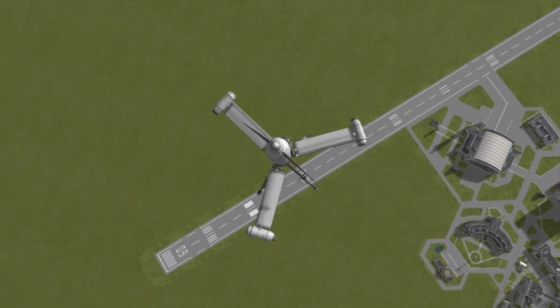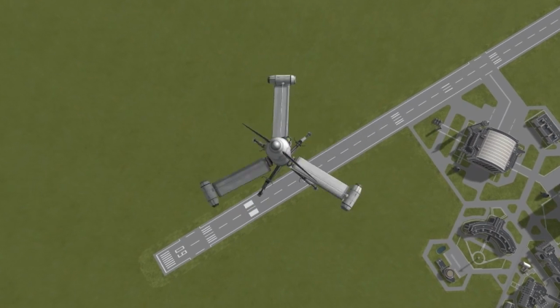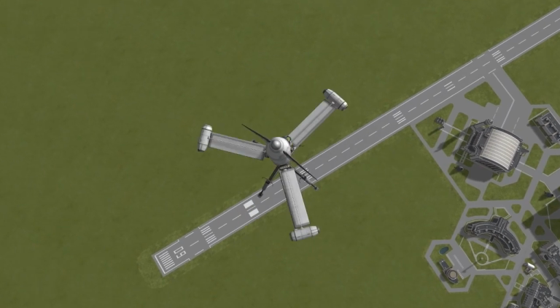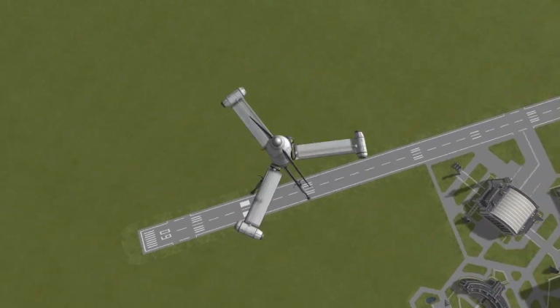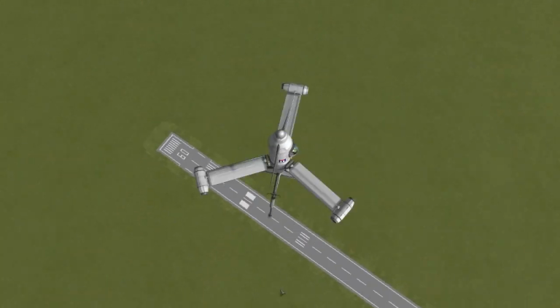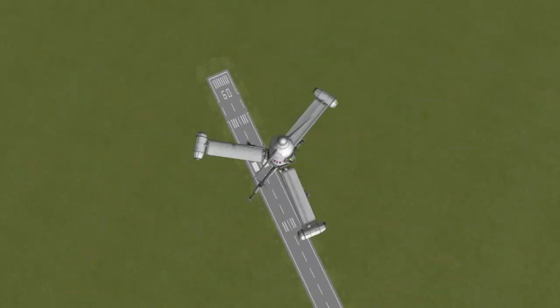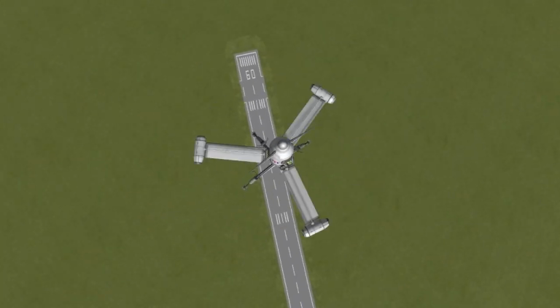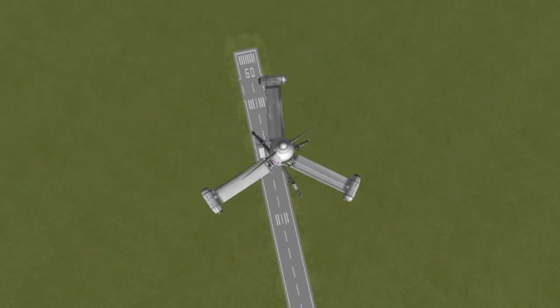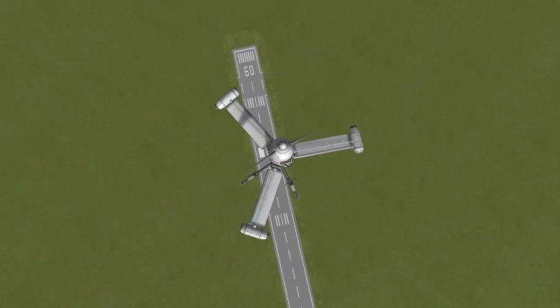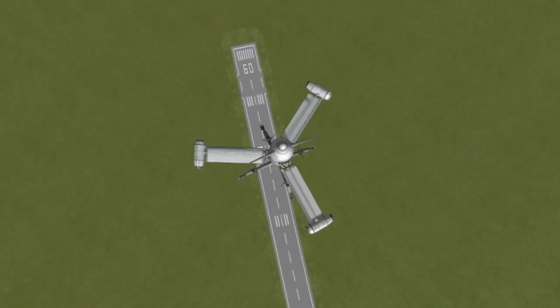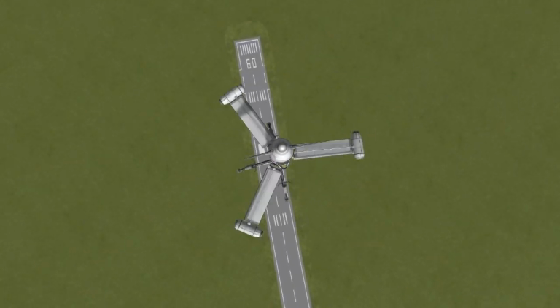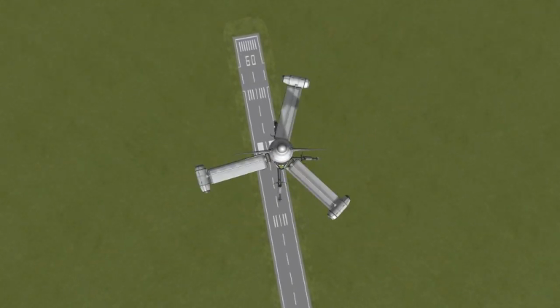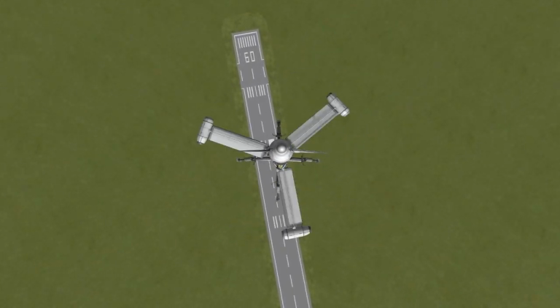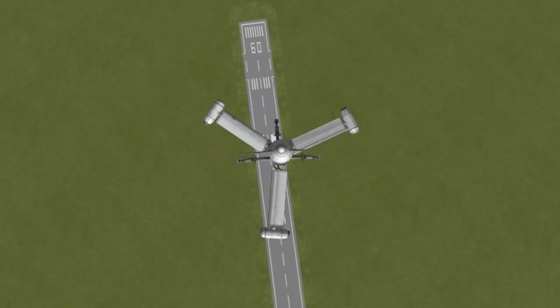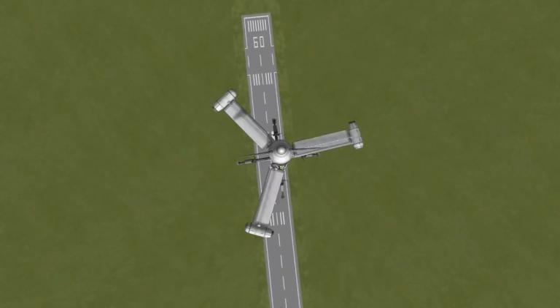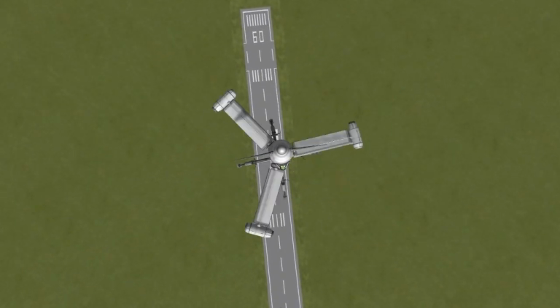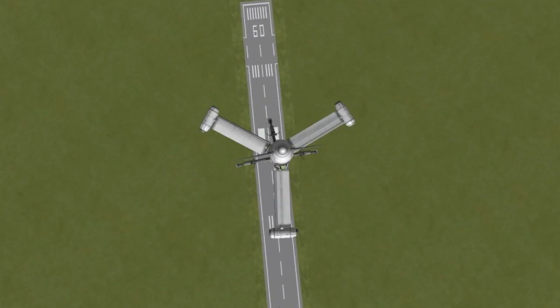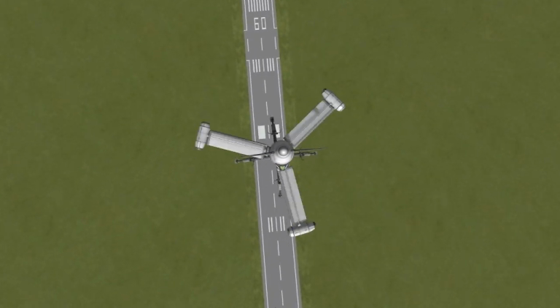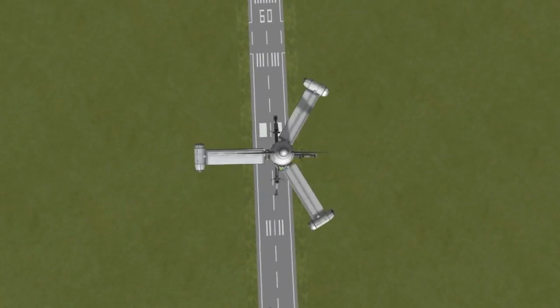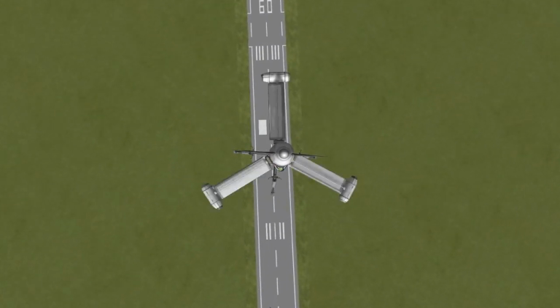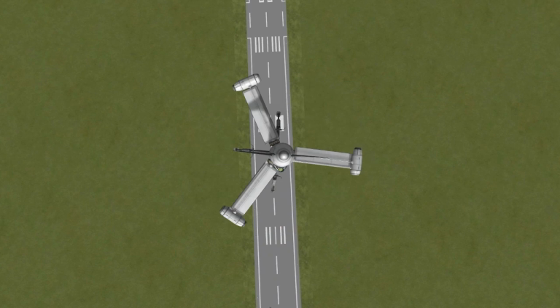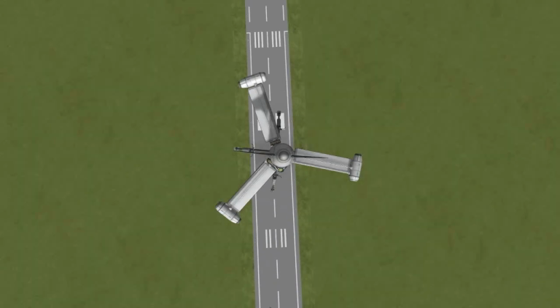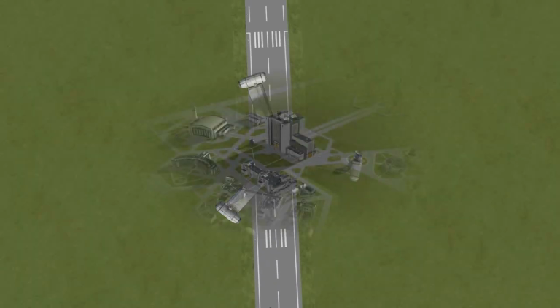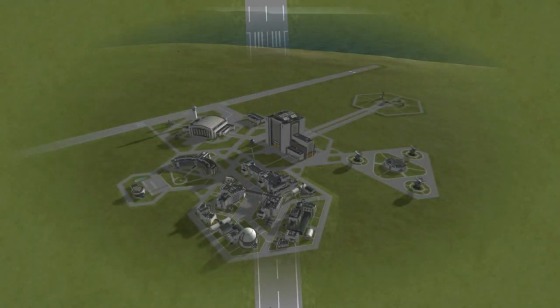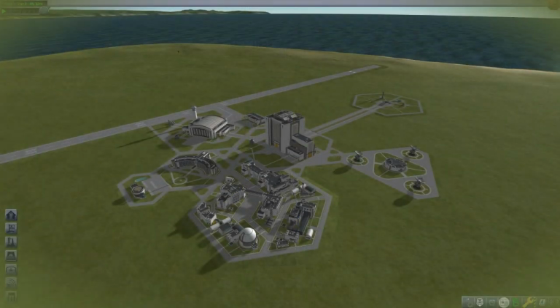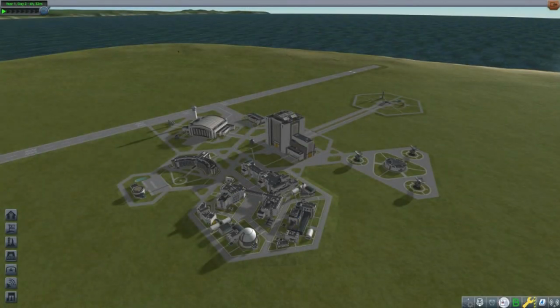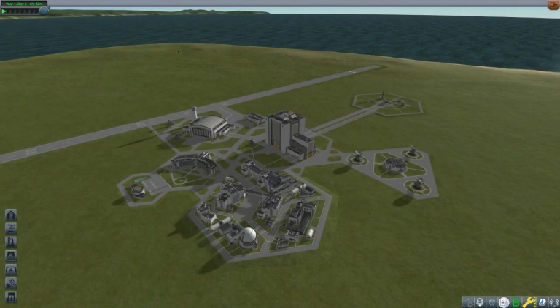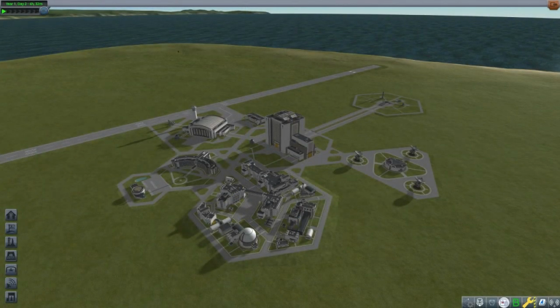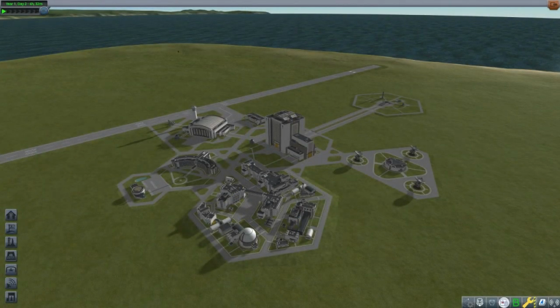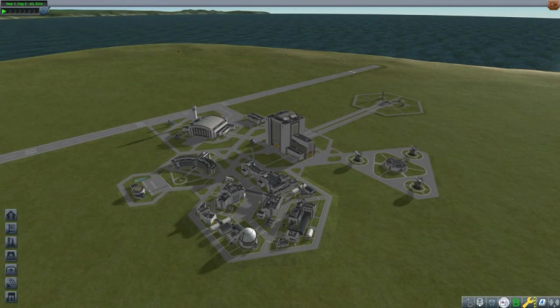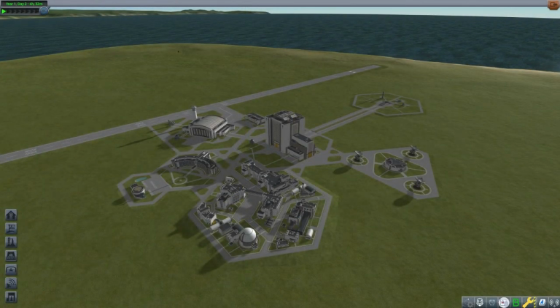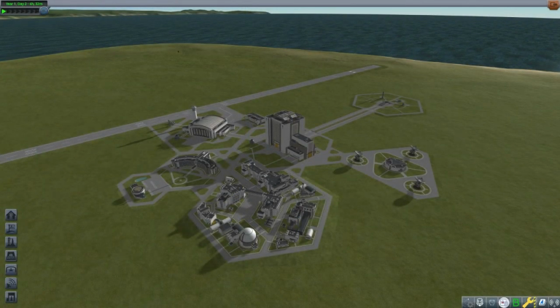Normally I like building planes in the space plane hangar, but the vertical assembly building will actually work a little better for this design.